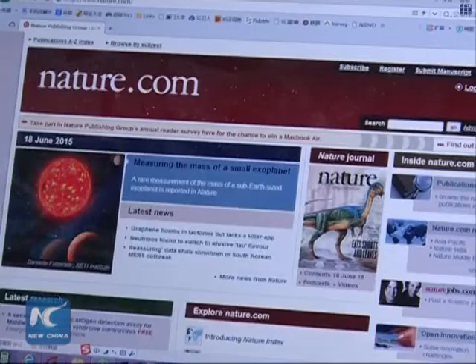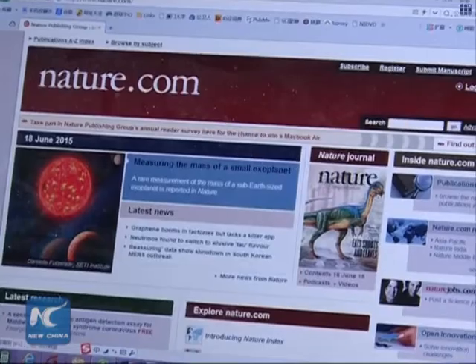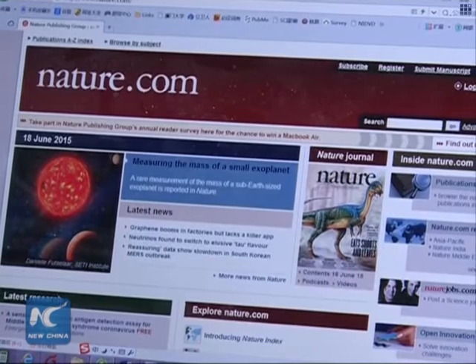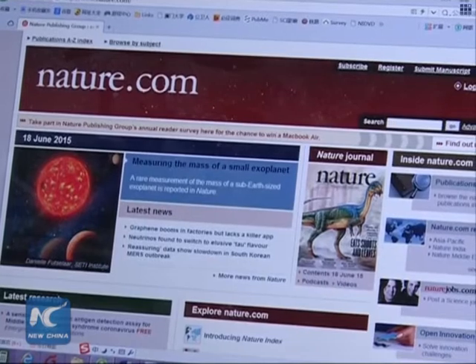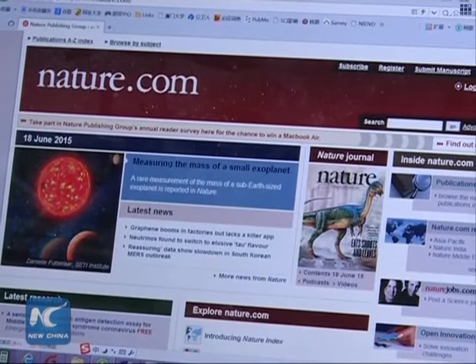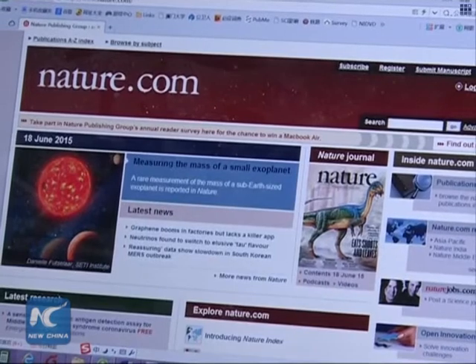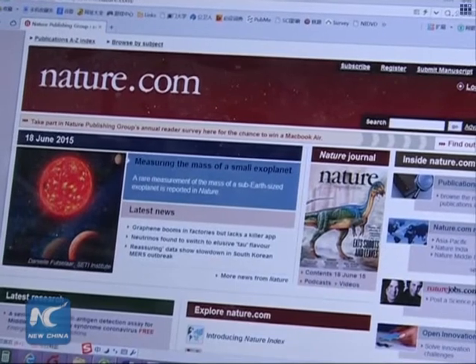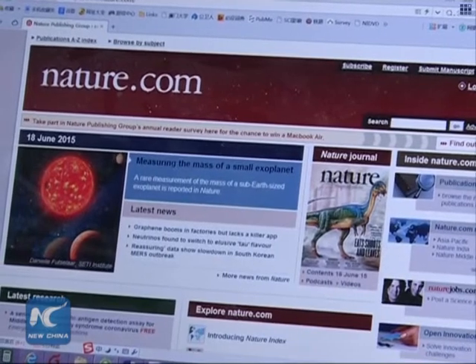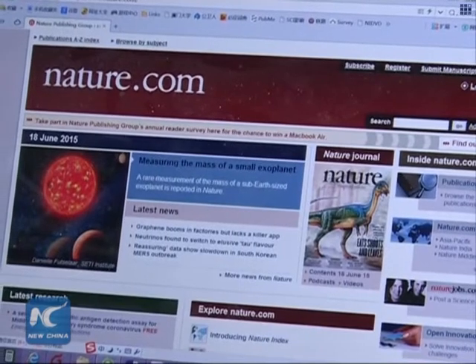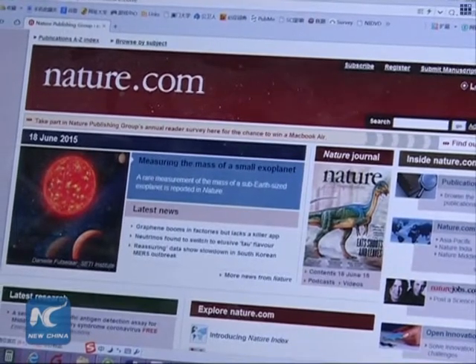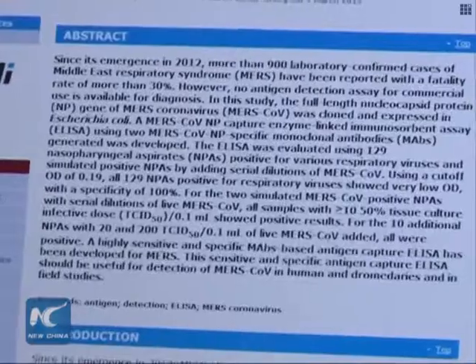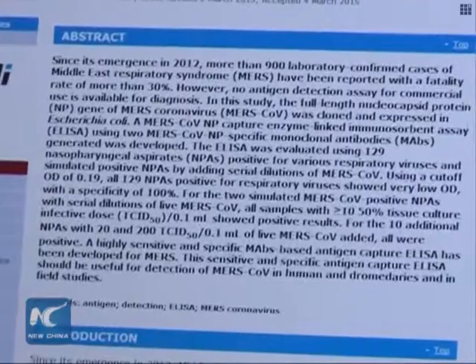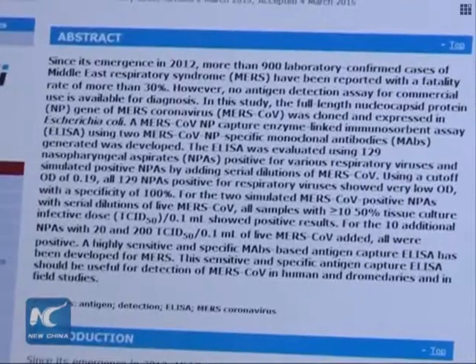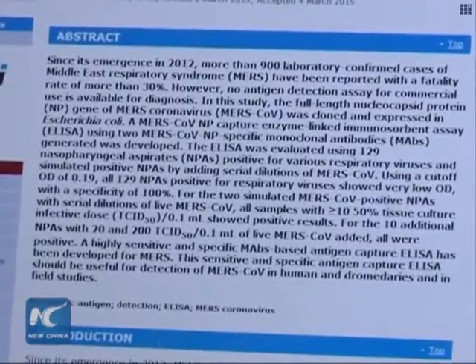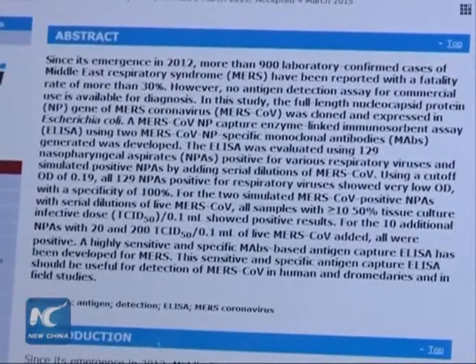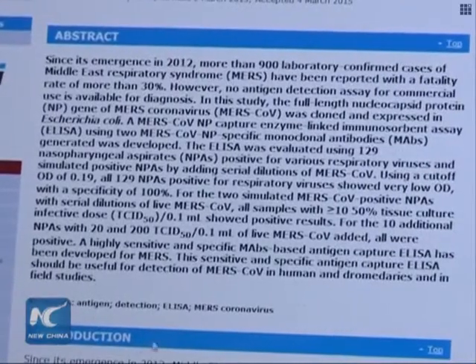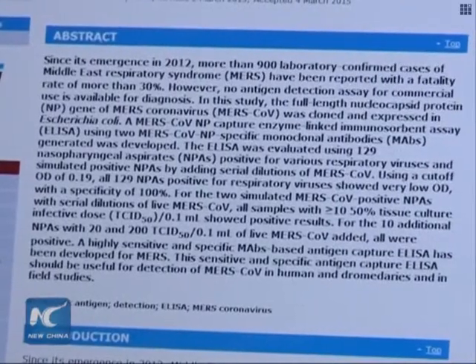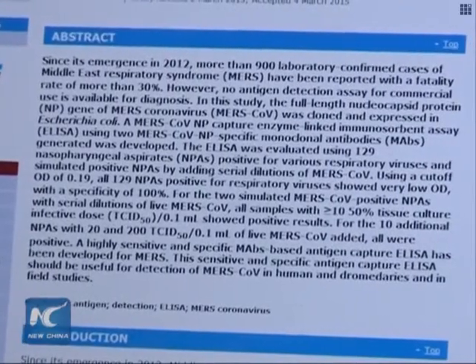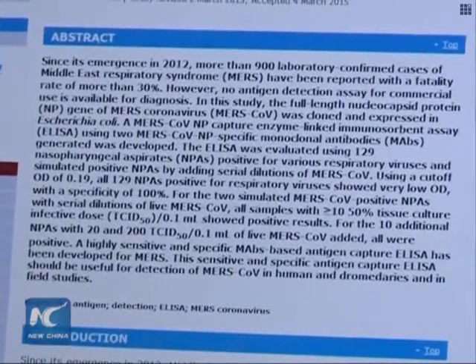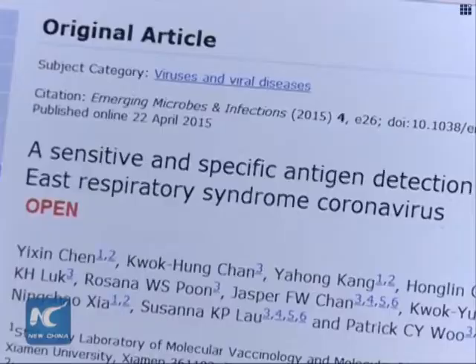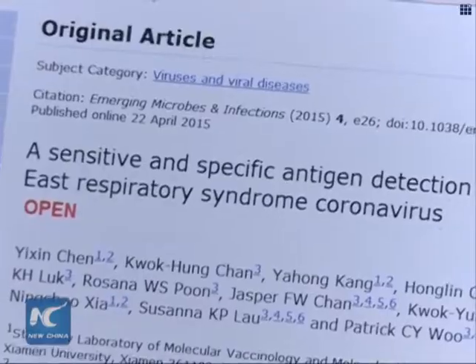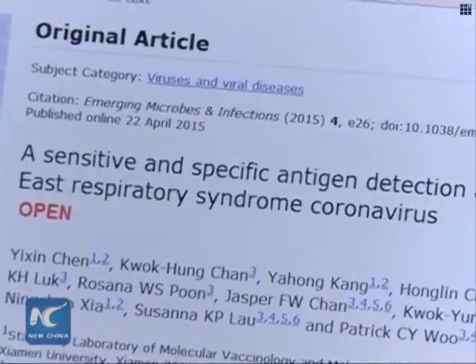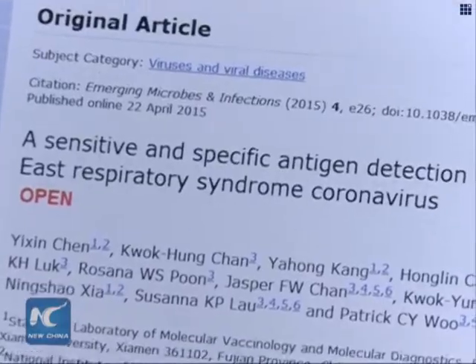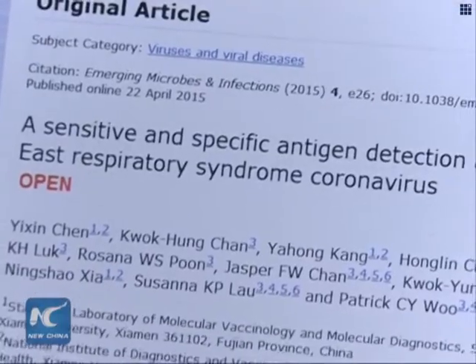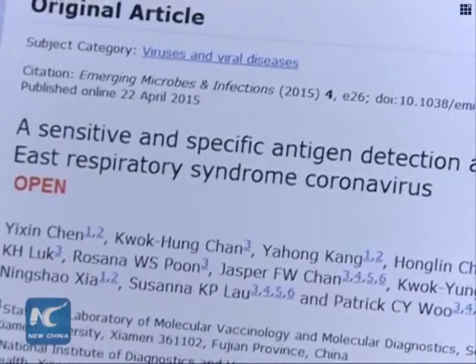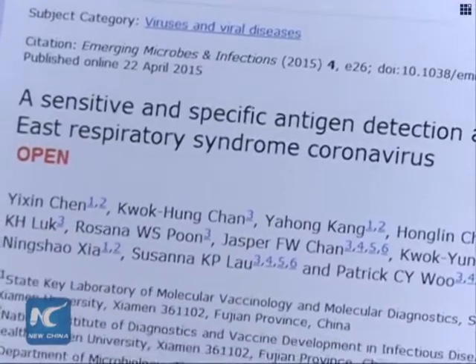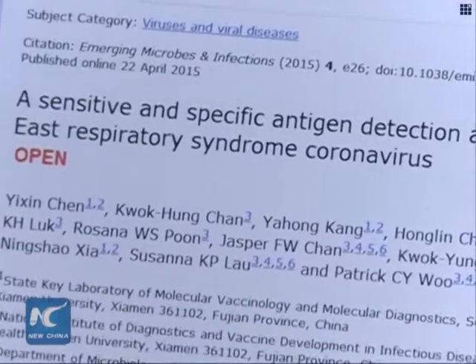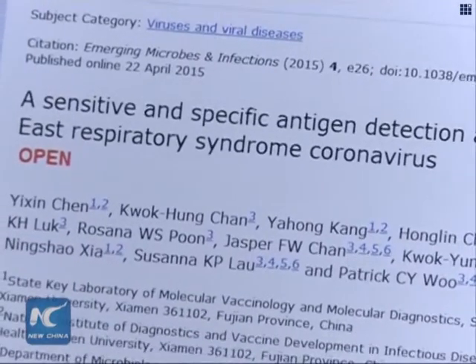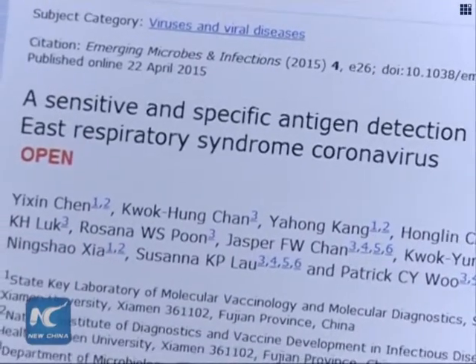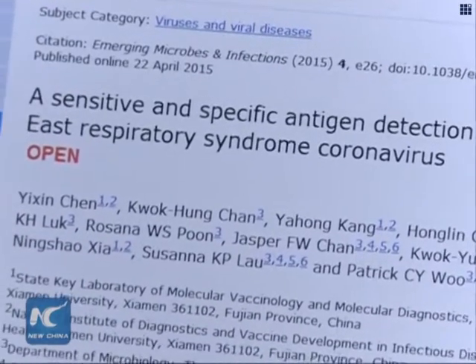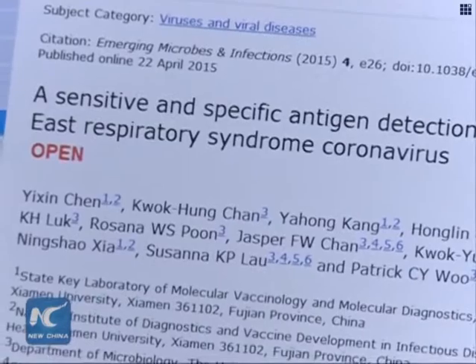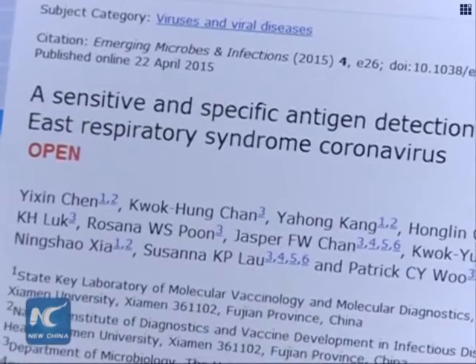The scientists' findings have been published in Emerging Microbes and Infections, an international science journal.